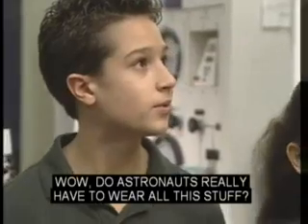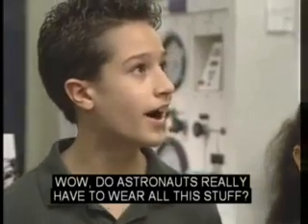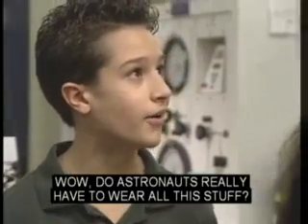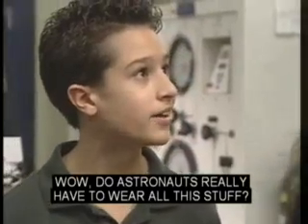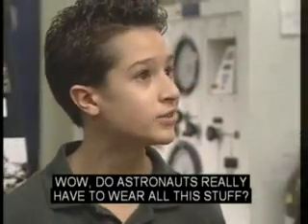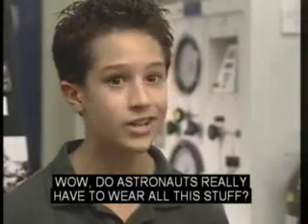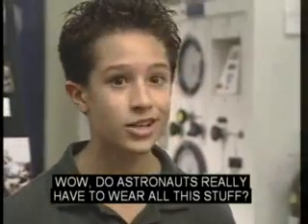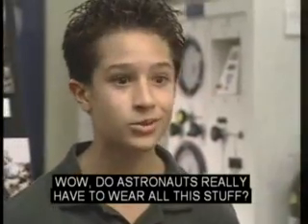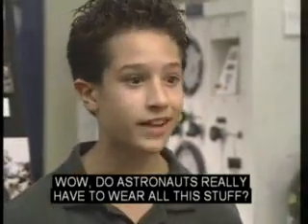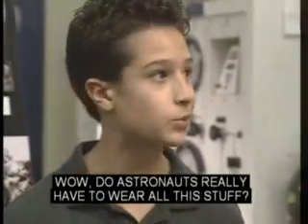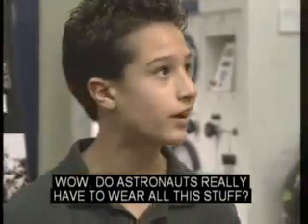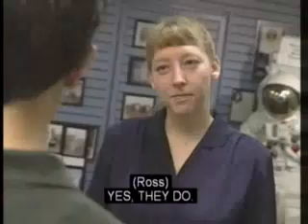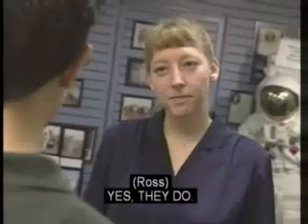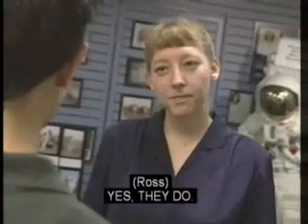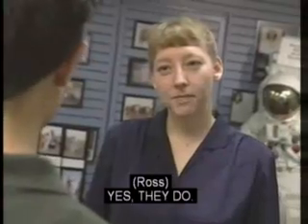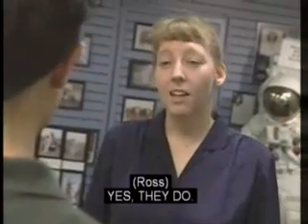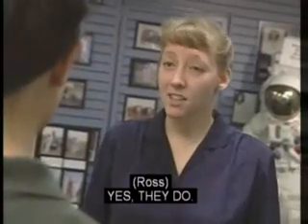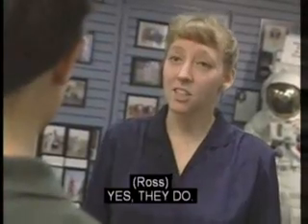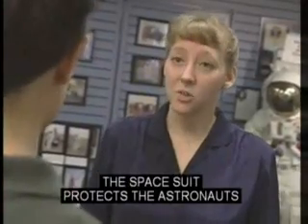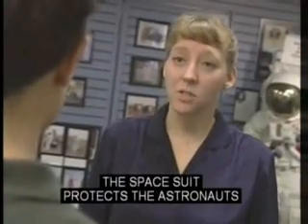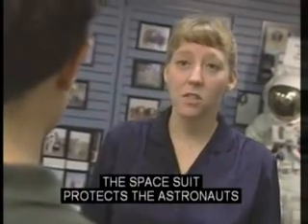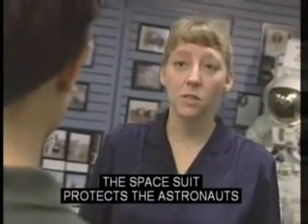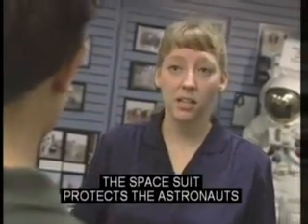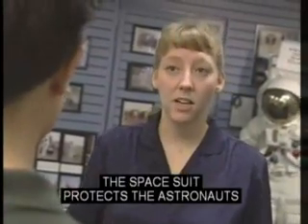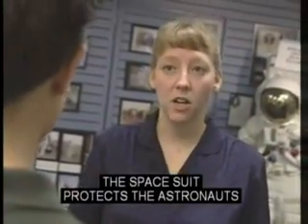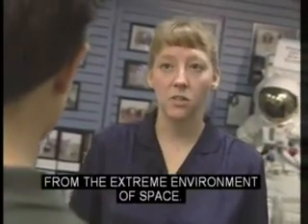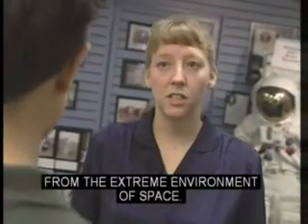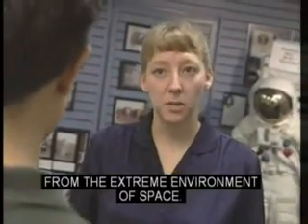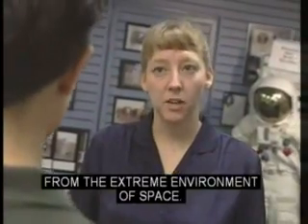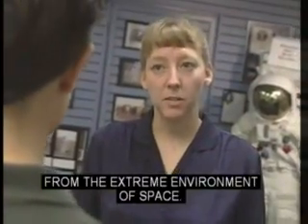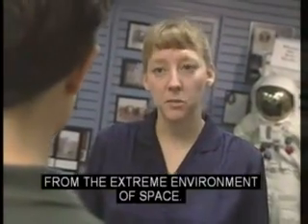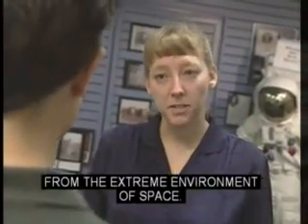Wow, do astronauts really have to wear all this stuff? Yes, they do. The spacesuit protects astronauts from the extreme environment of space.